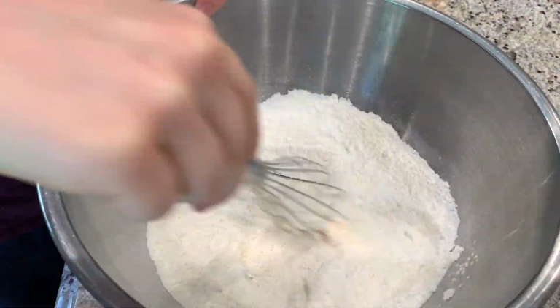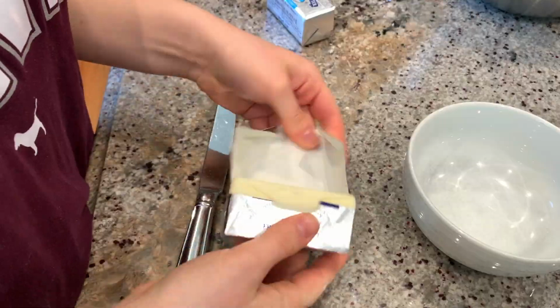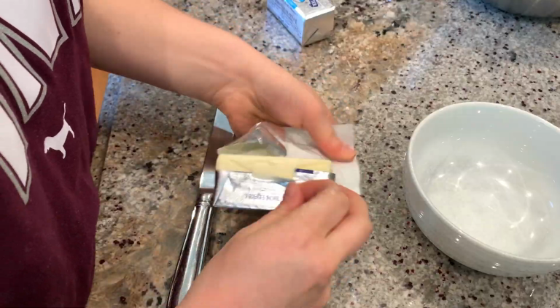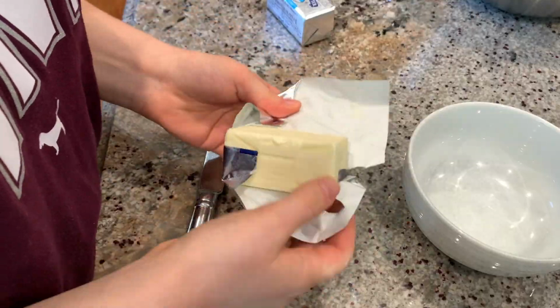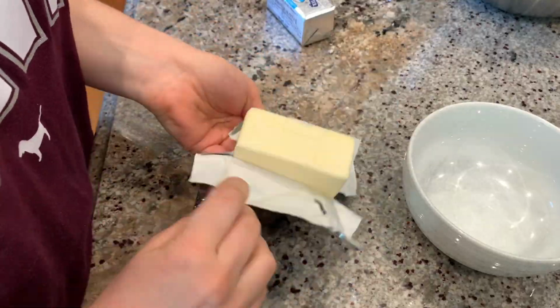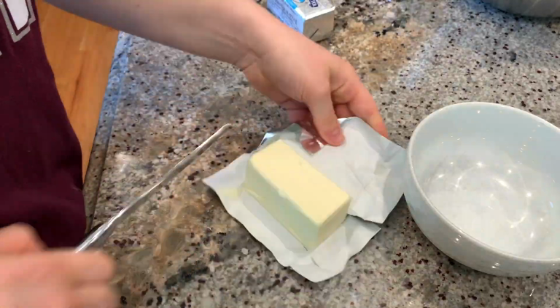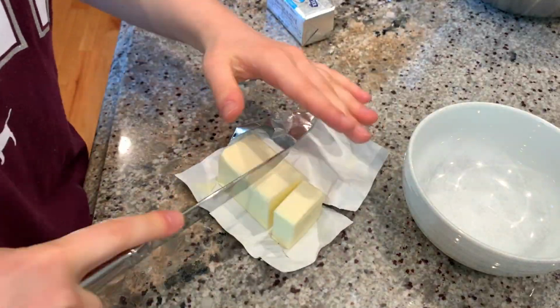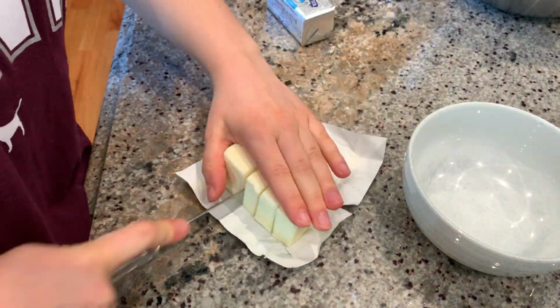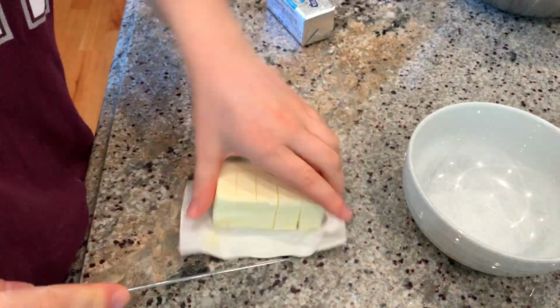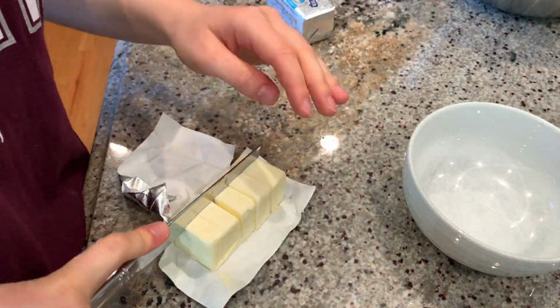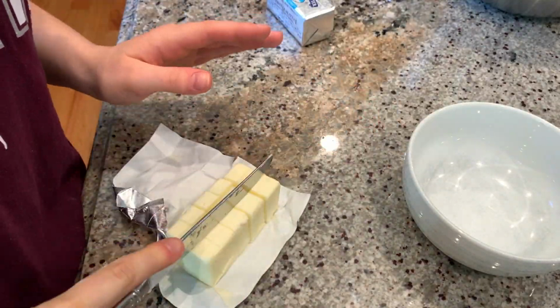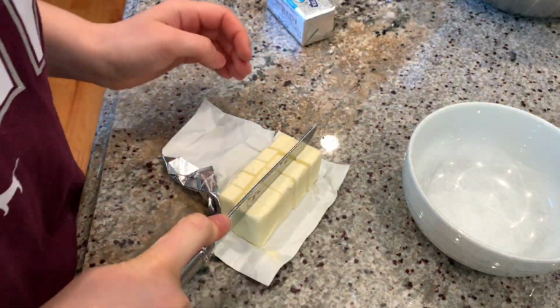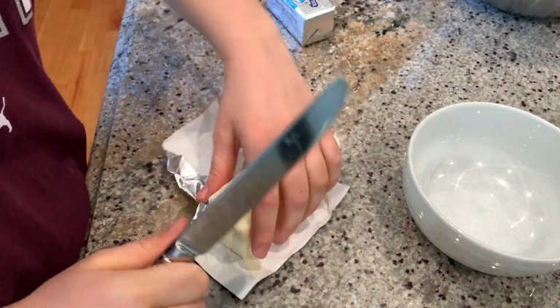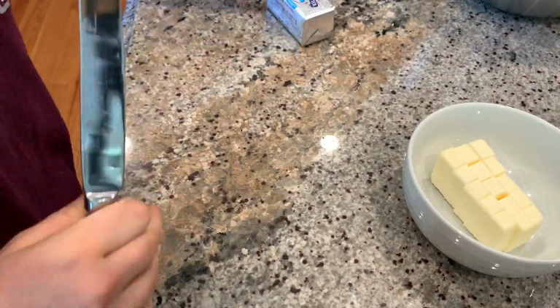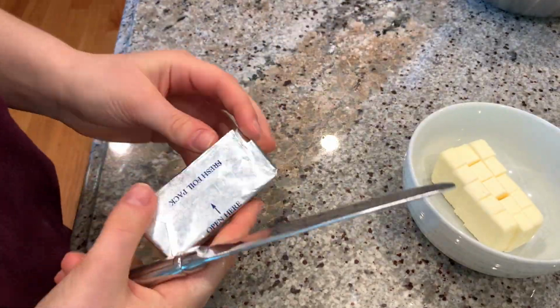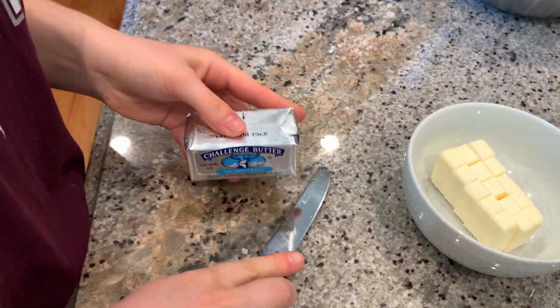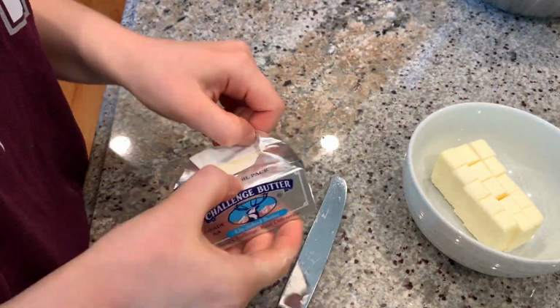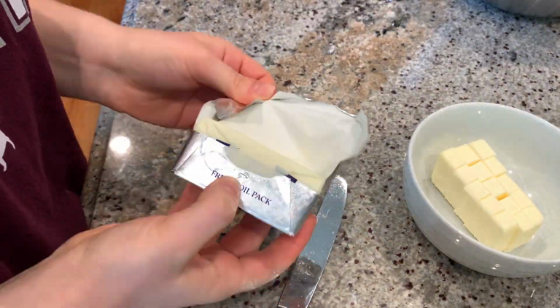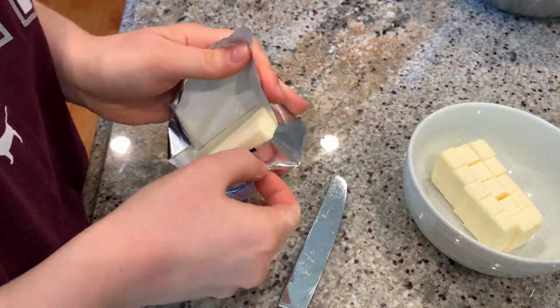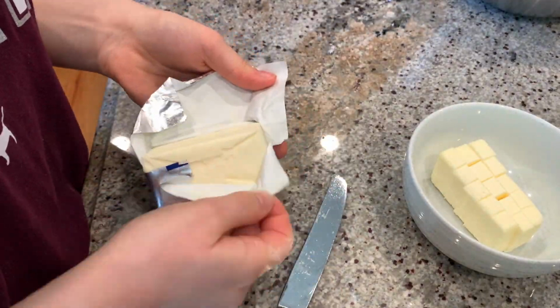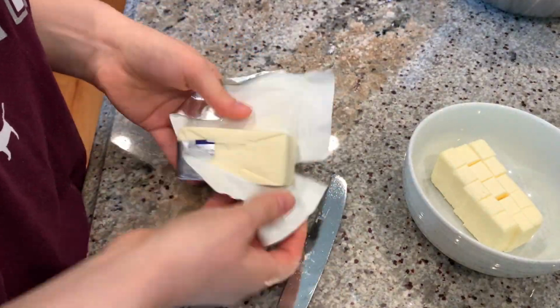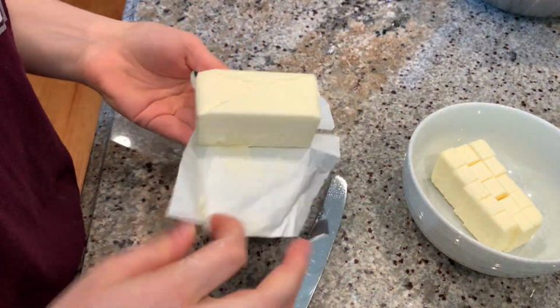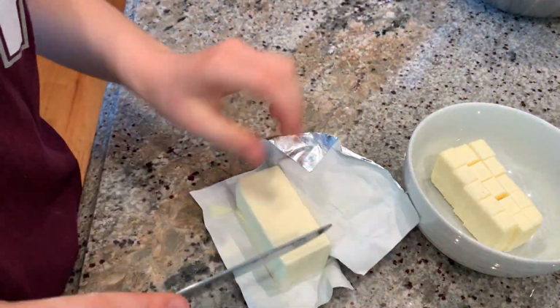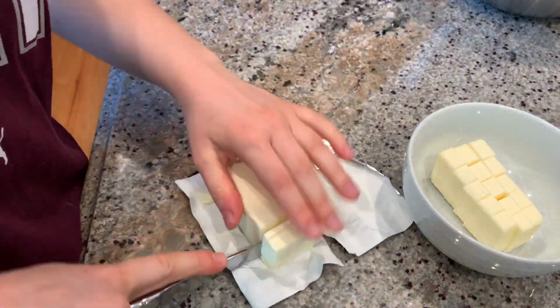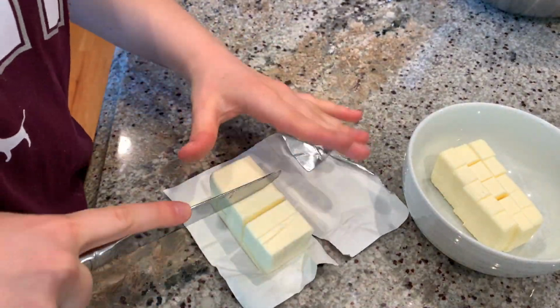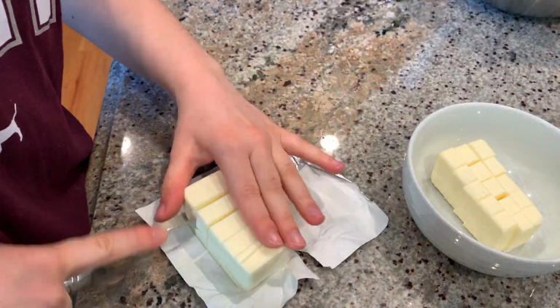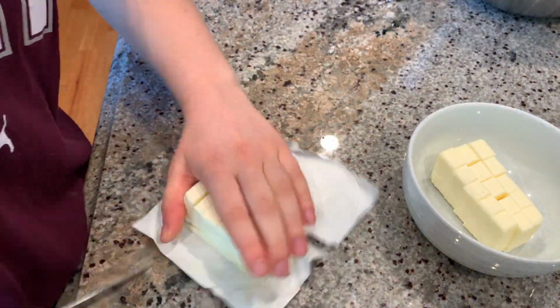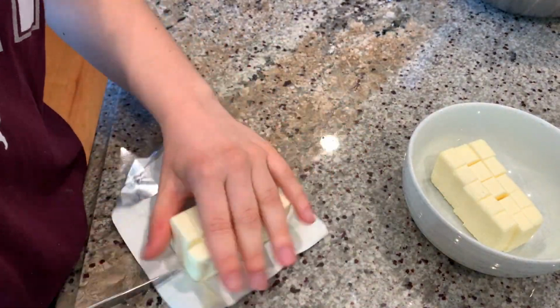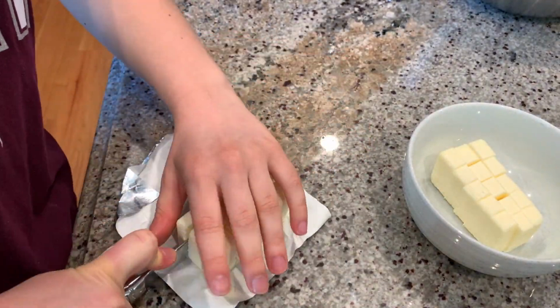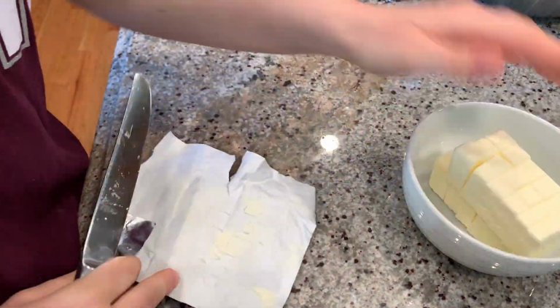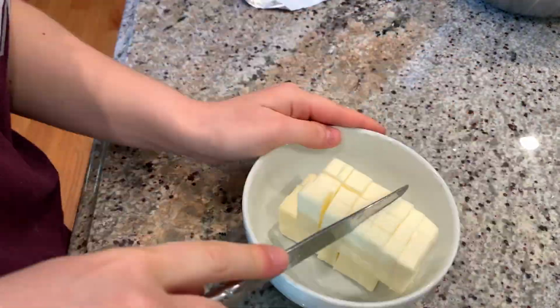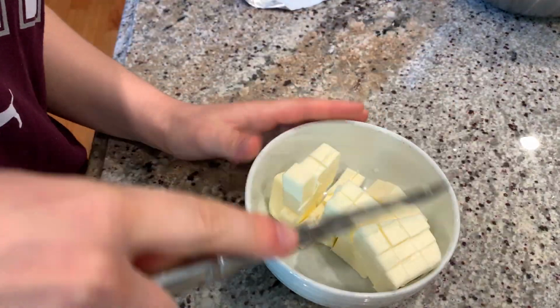Then I'm going to melt the butter. I cut up two sticks of butter and melted them in the microwave. I'm doubling this recipe, so that's why I'm using so much butter.